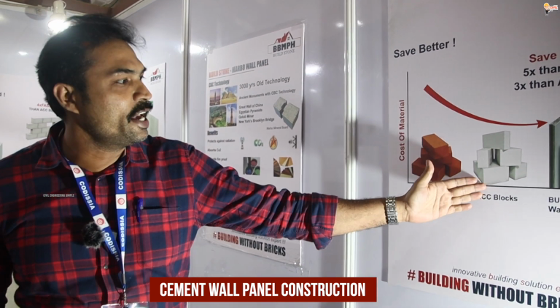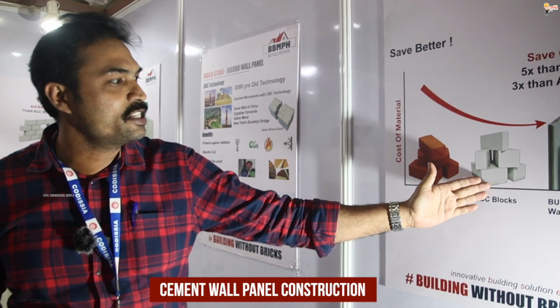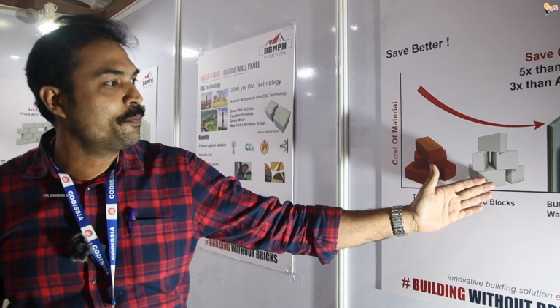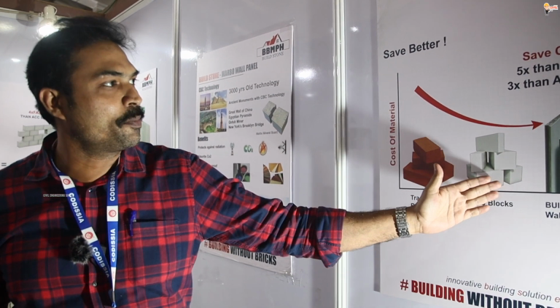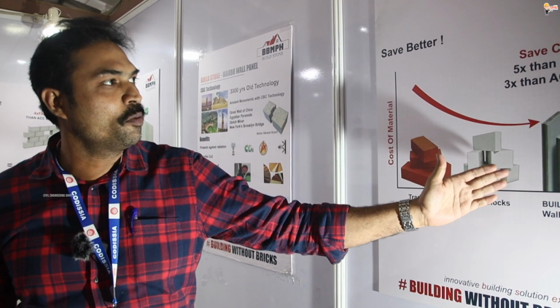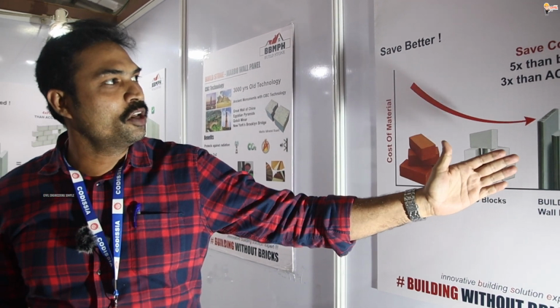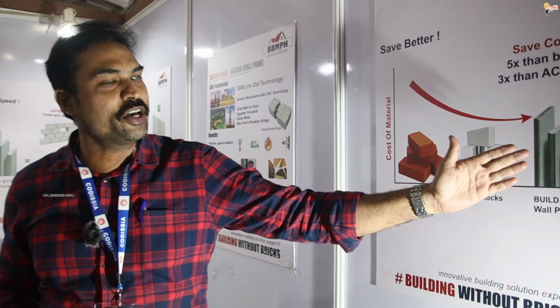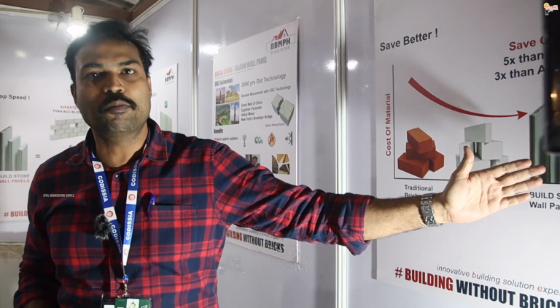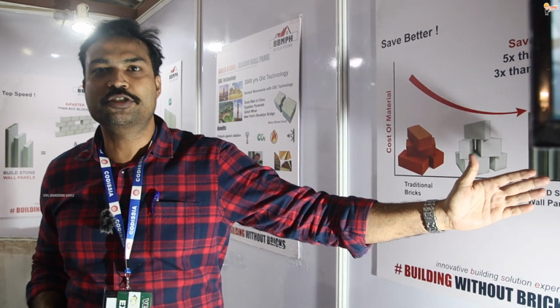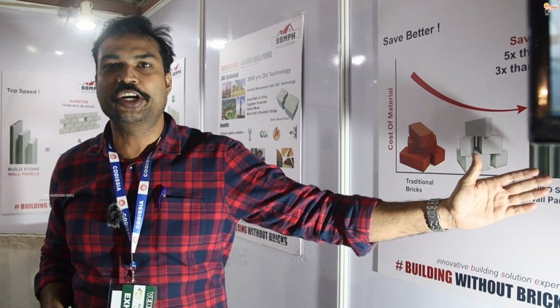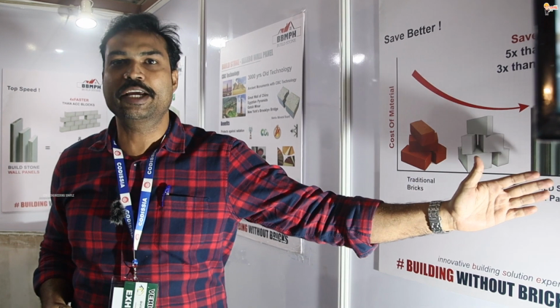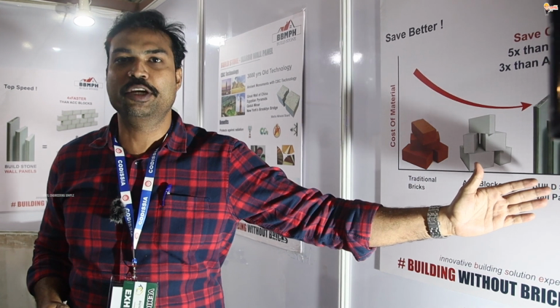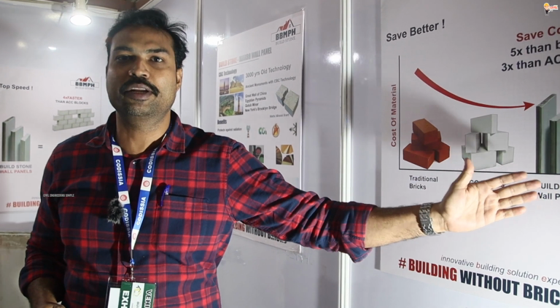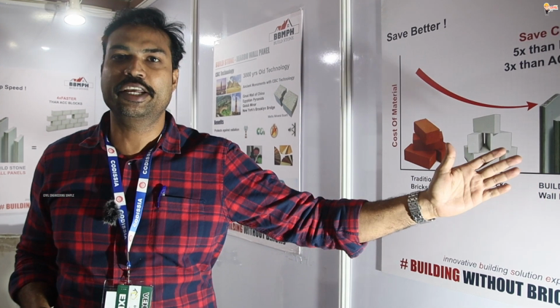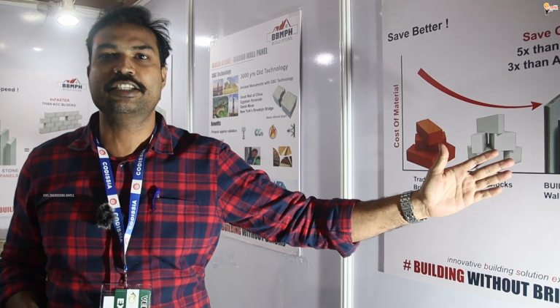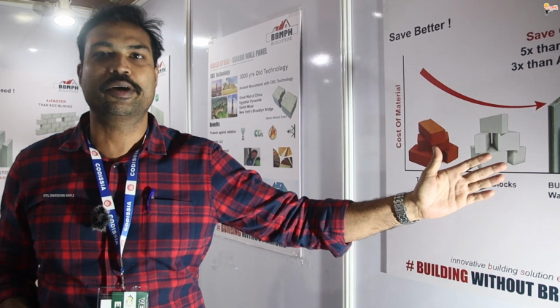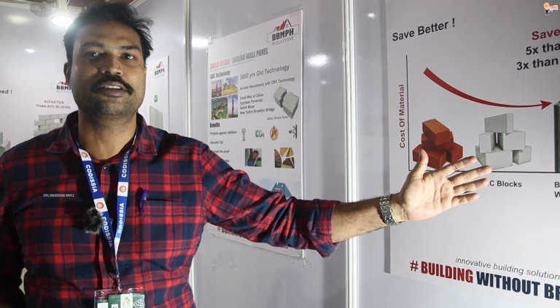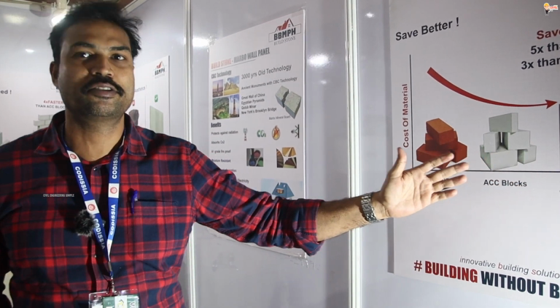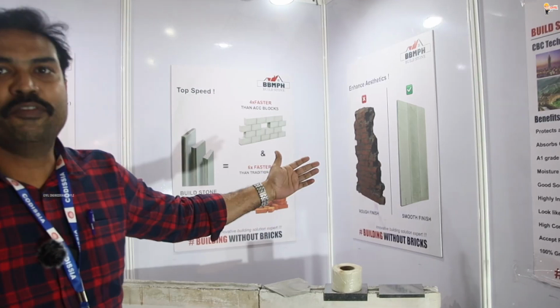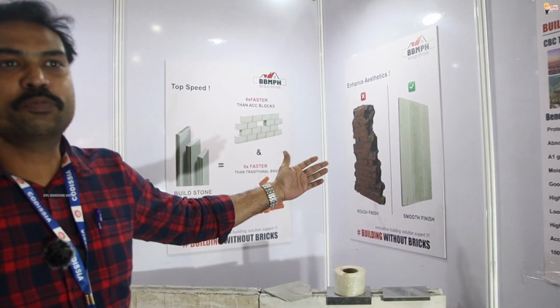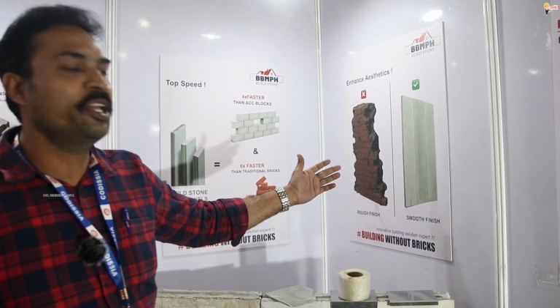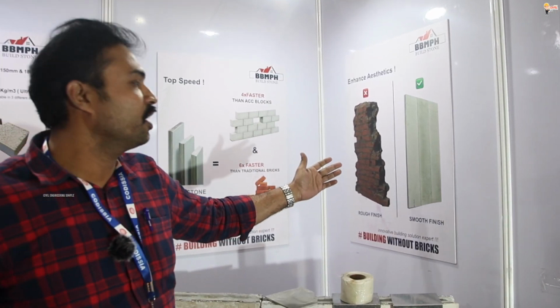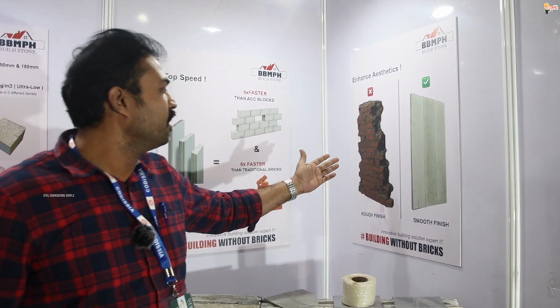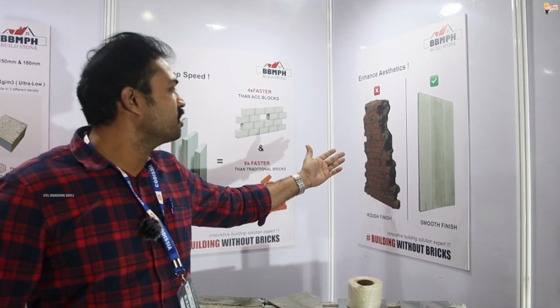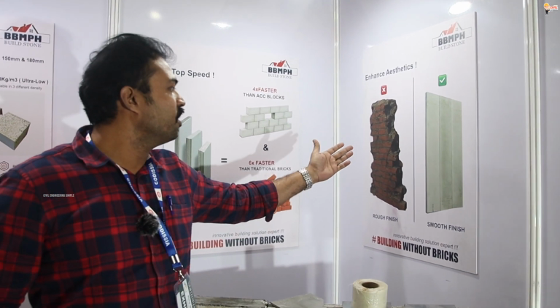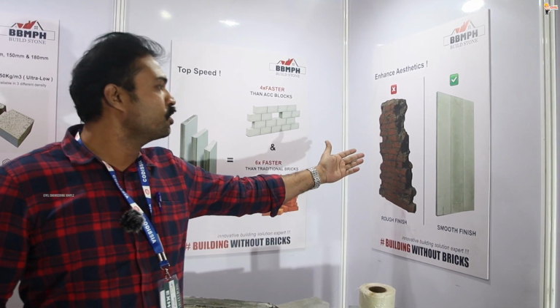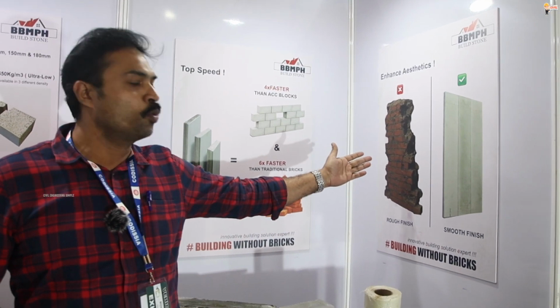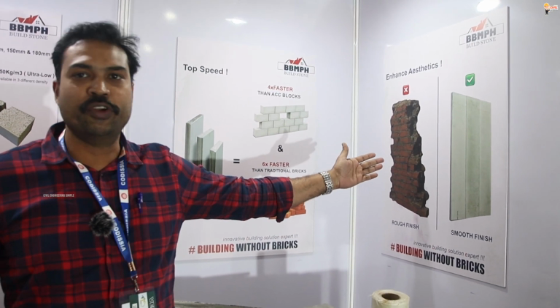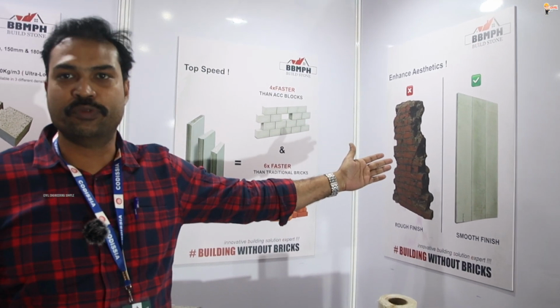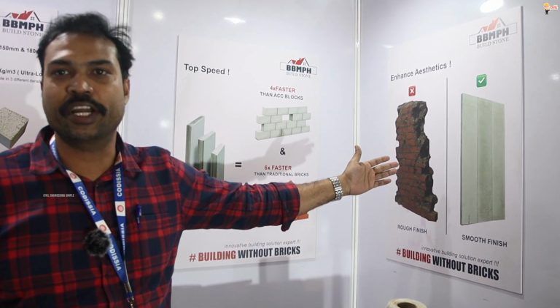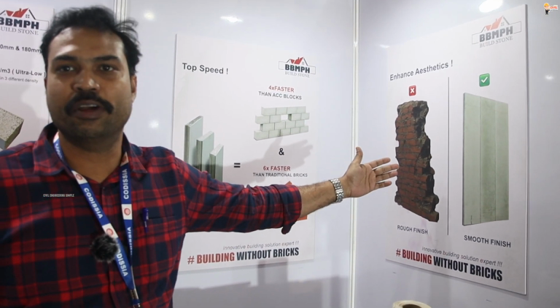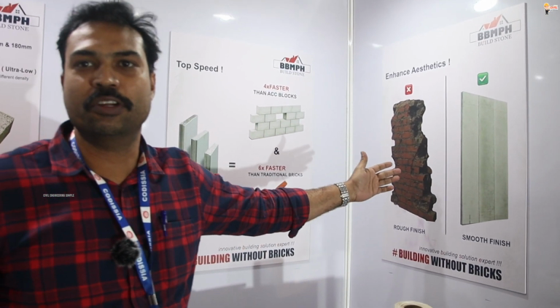If we compare AAC, we are almost three times cheaper than AAC panels. One of the benefits is a very smooth finish we get actually.